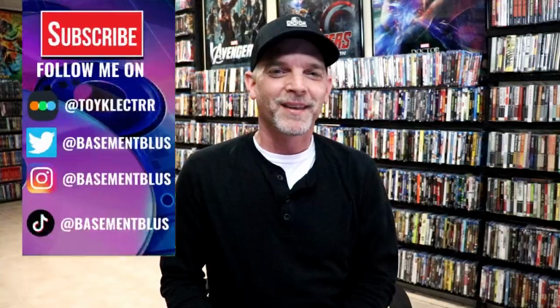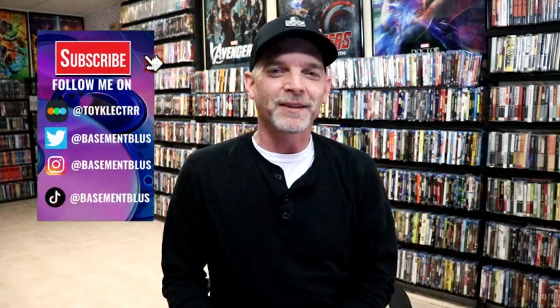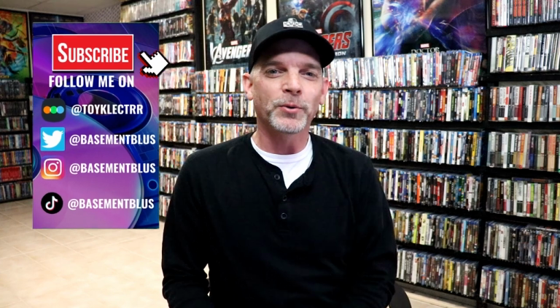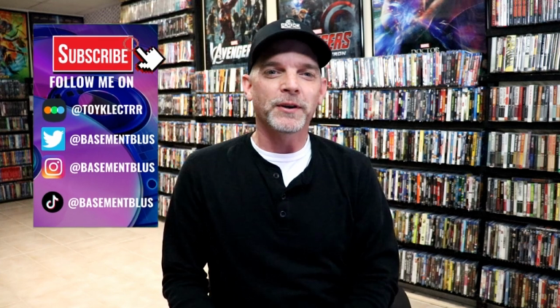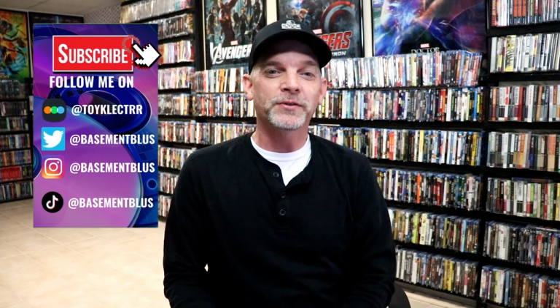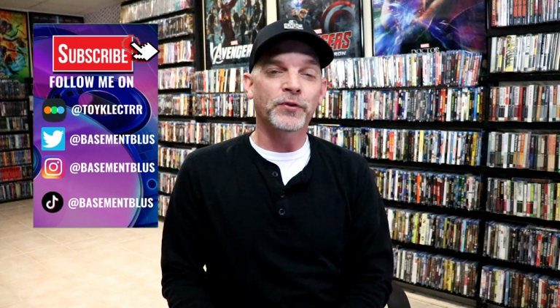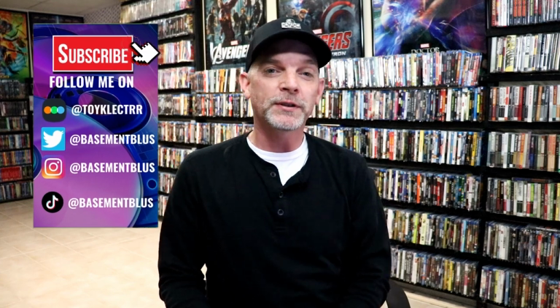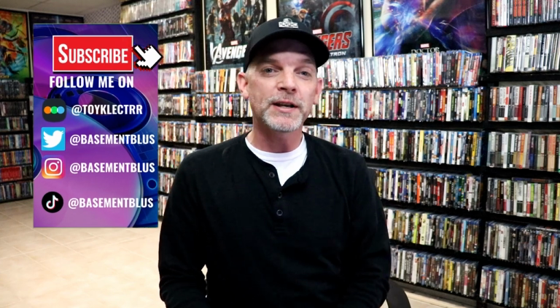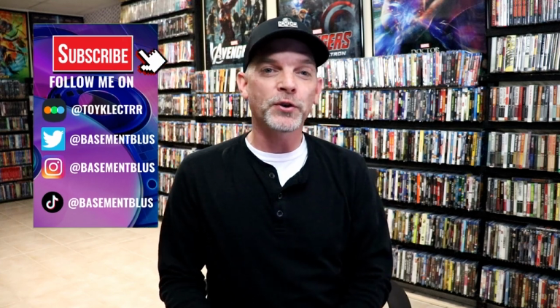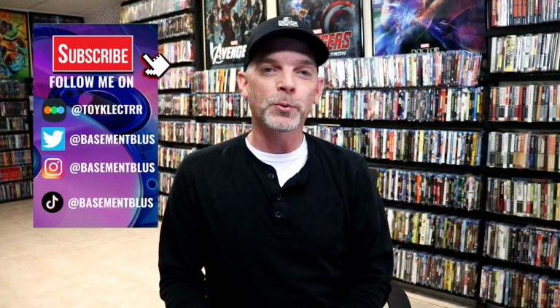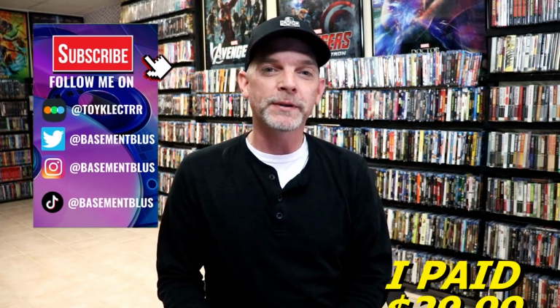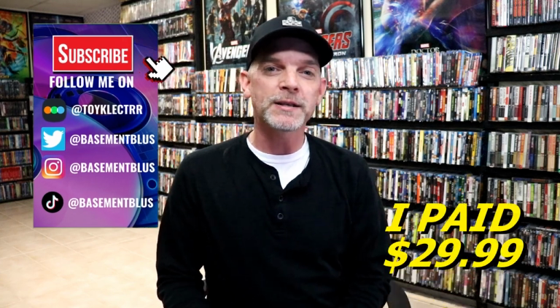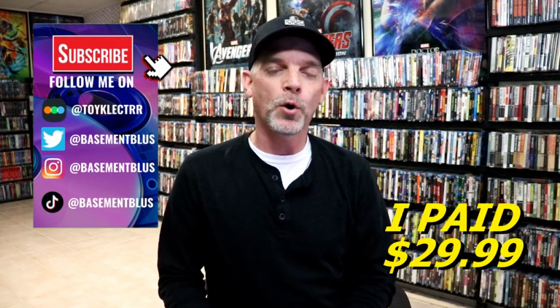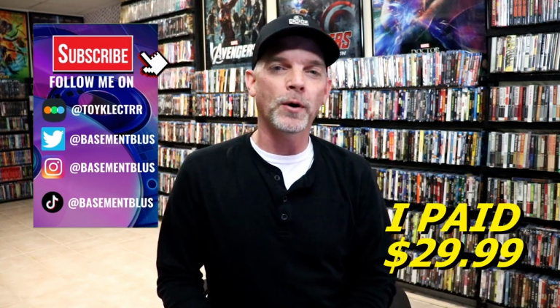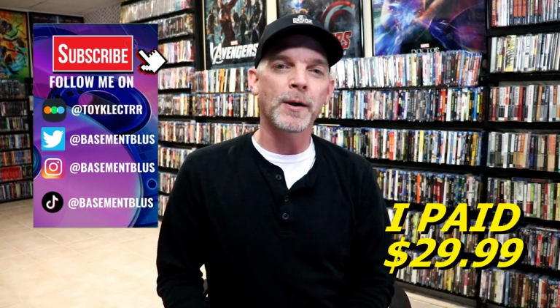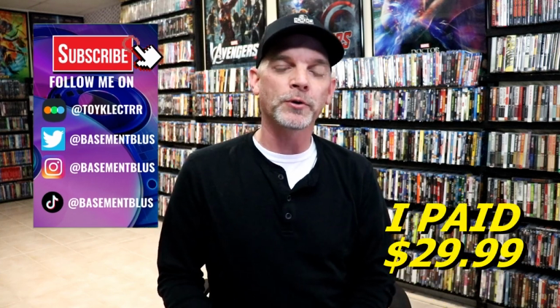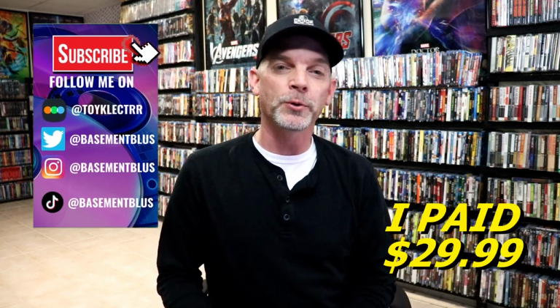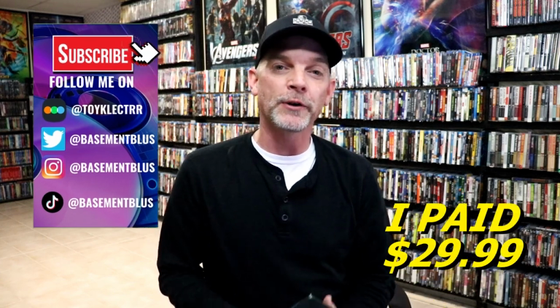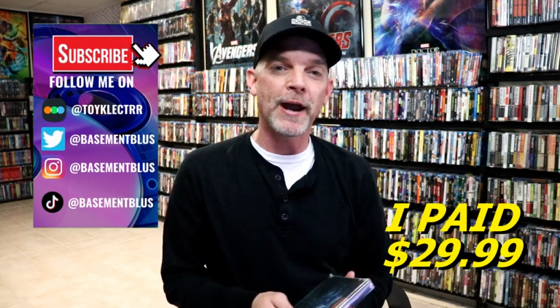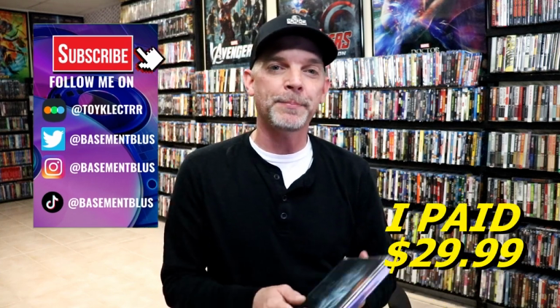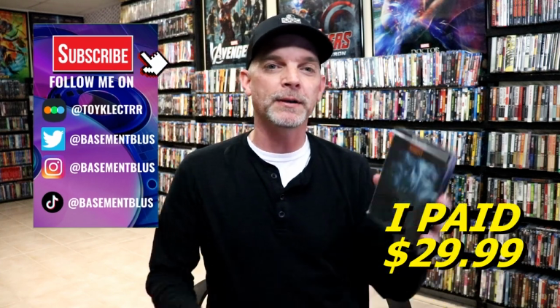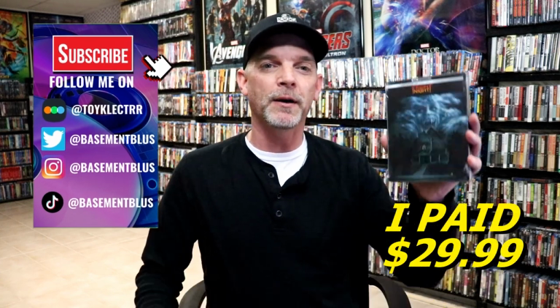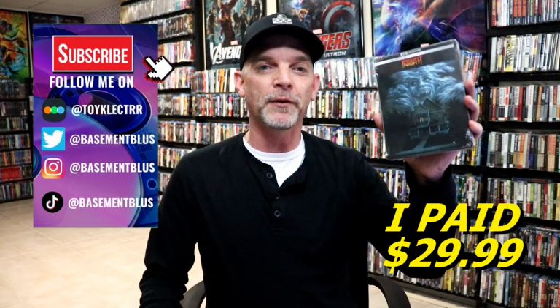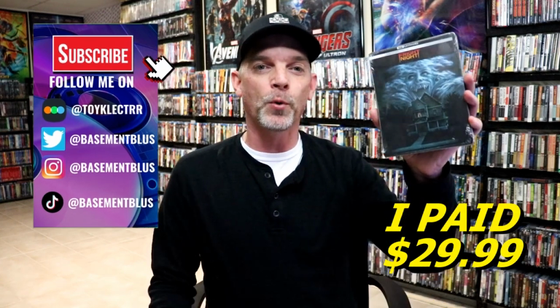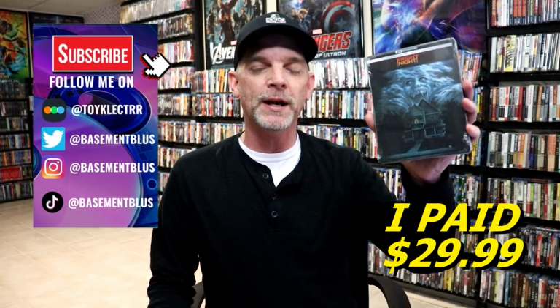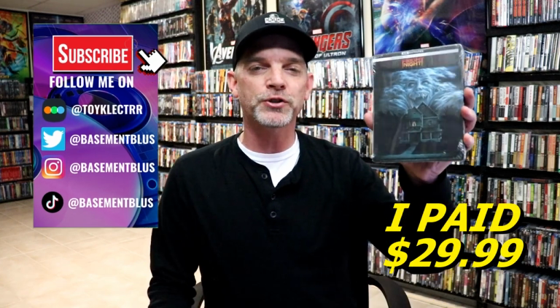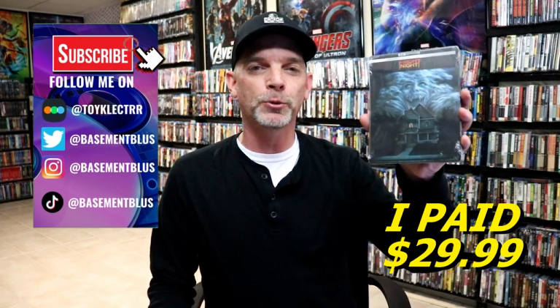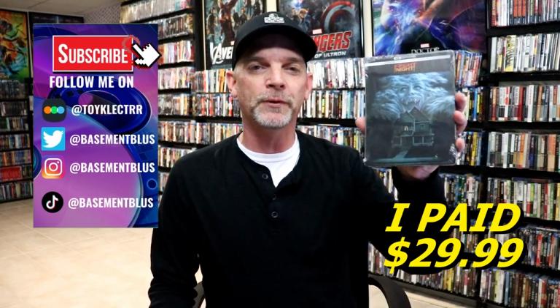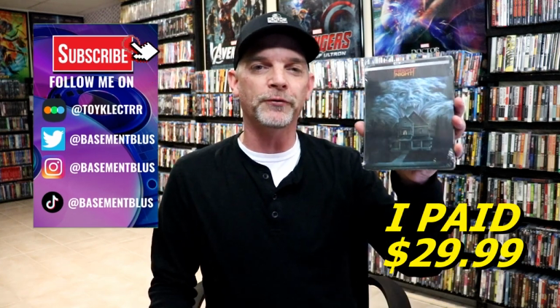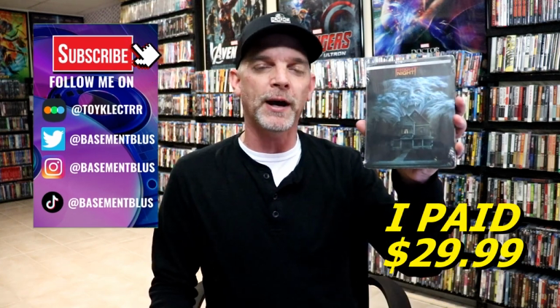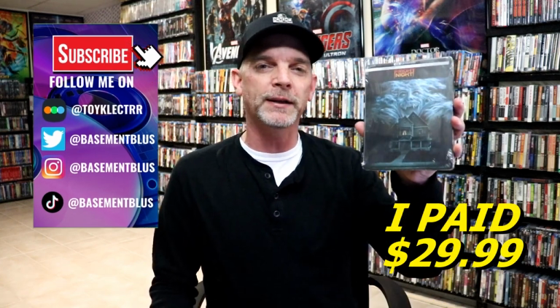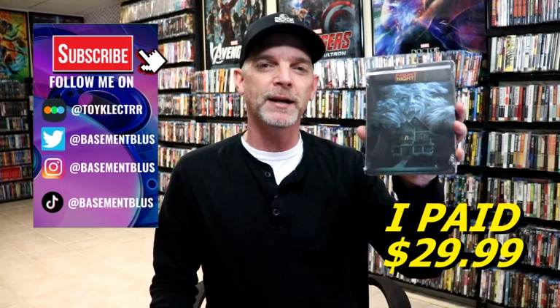Hey, Tony here. For today's 31 Days of Horror I'm going to do an unwrapping of the 4K Steelbook for Fright Night.